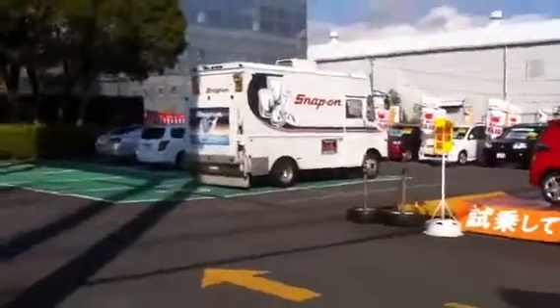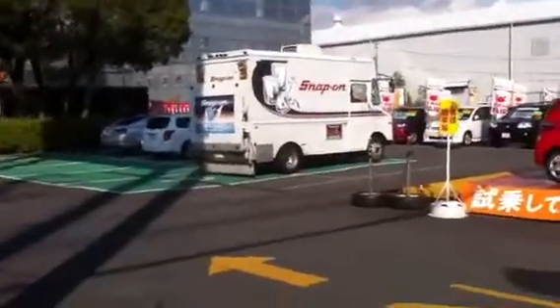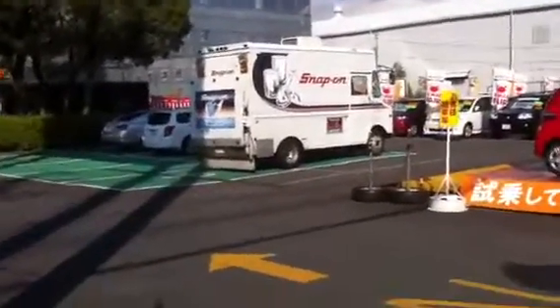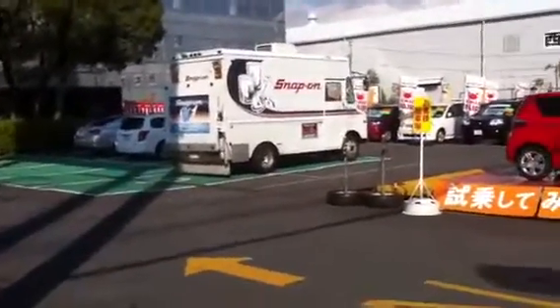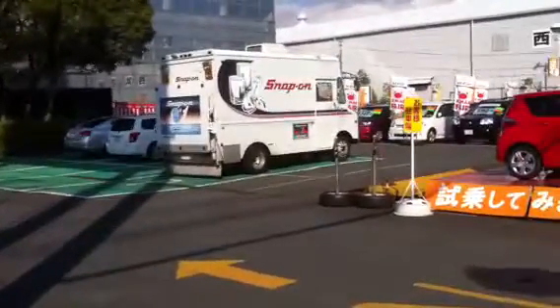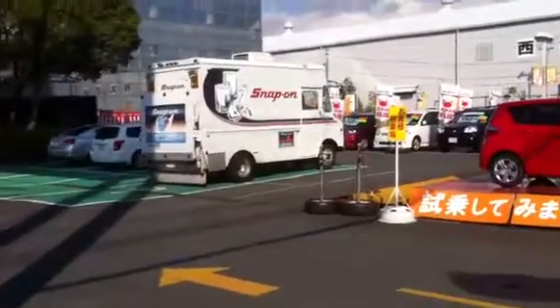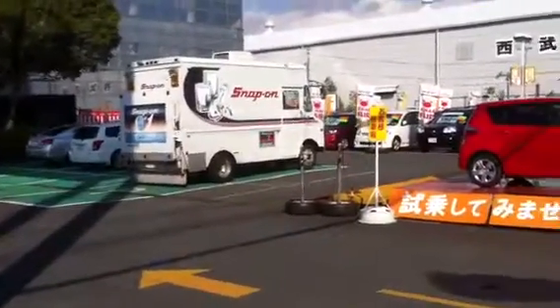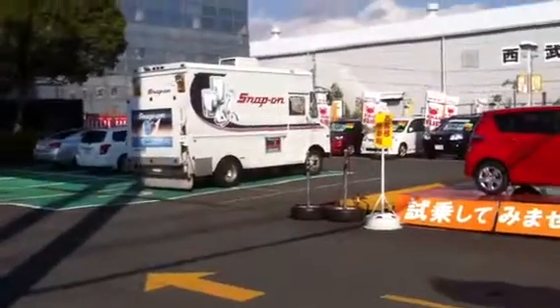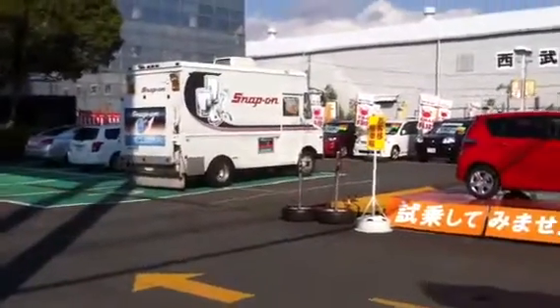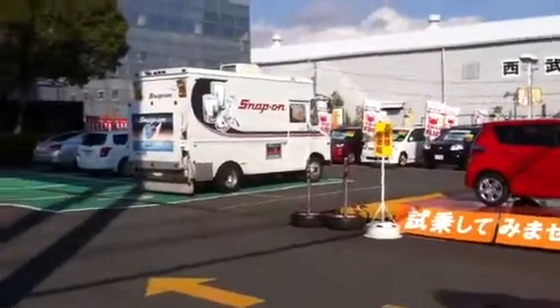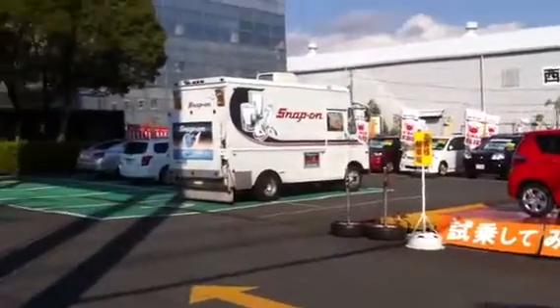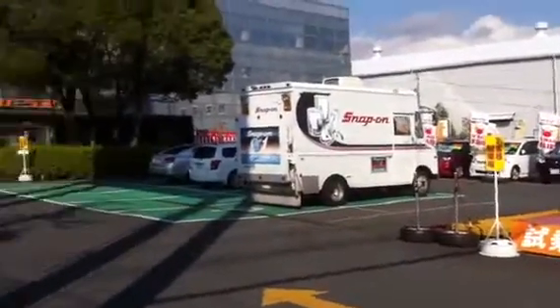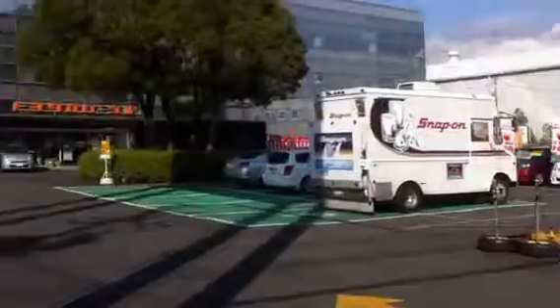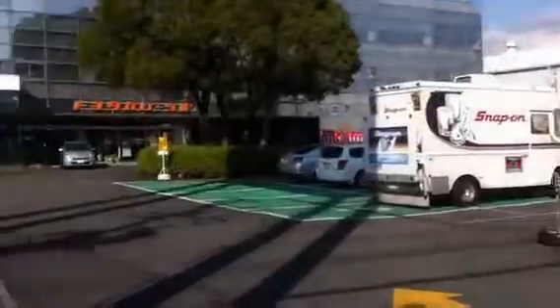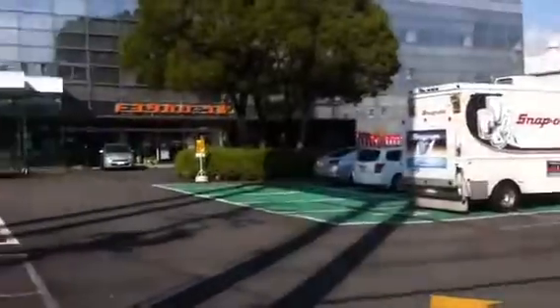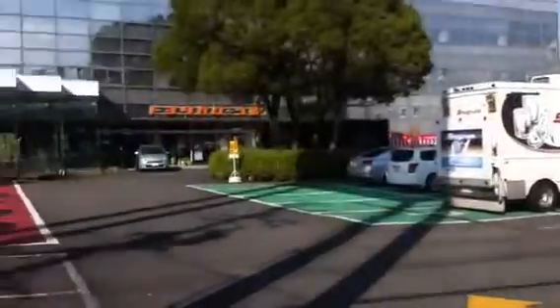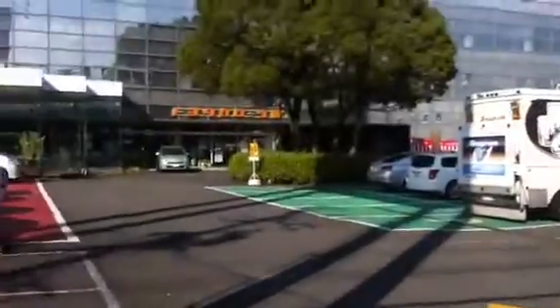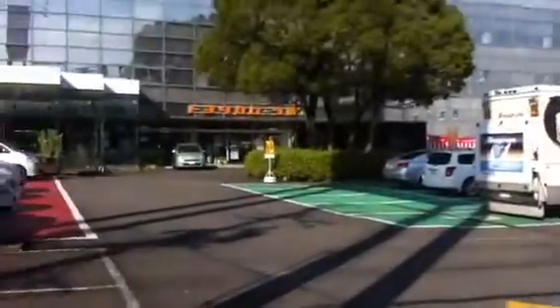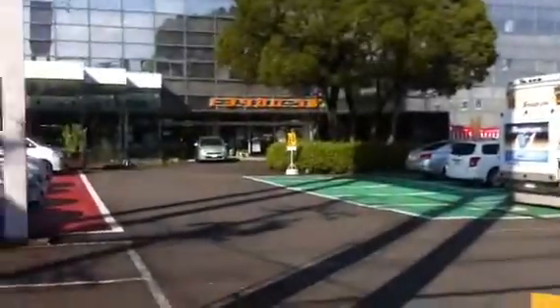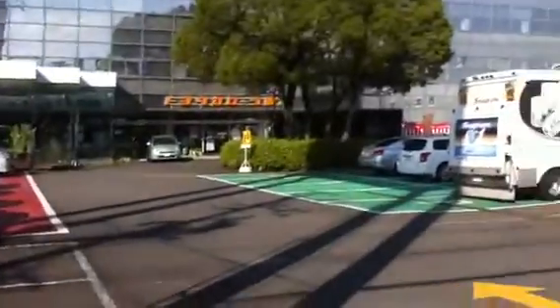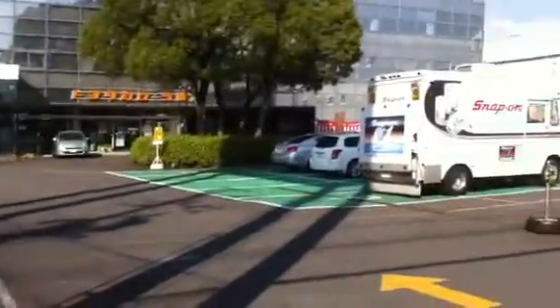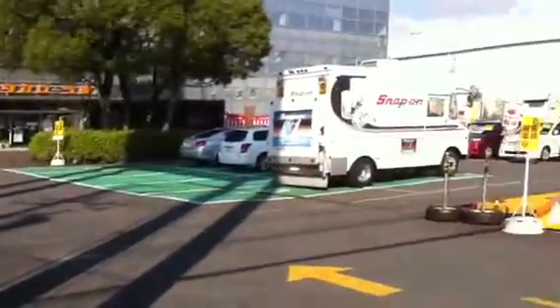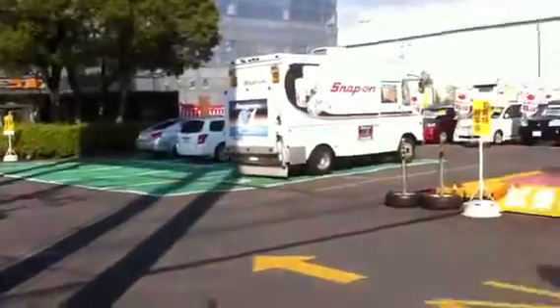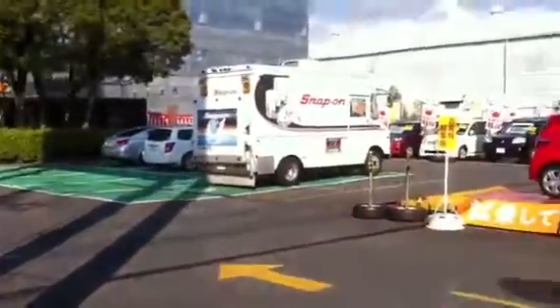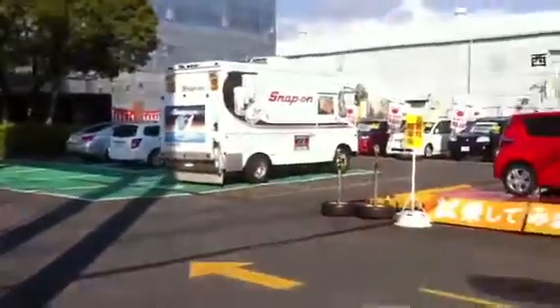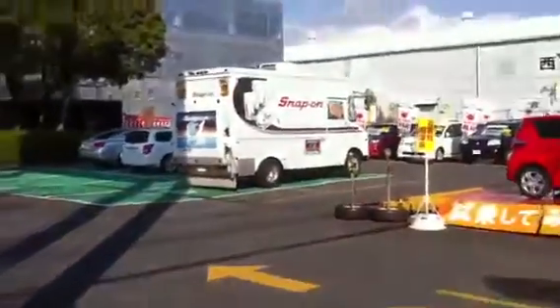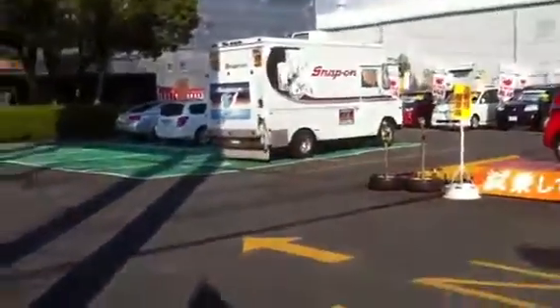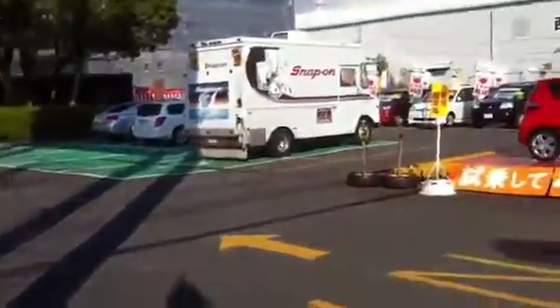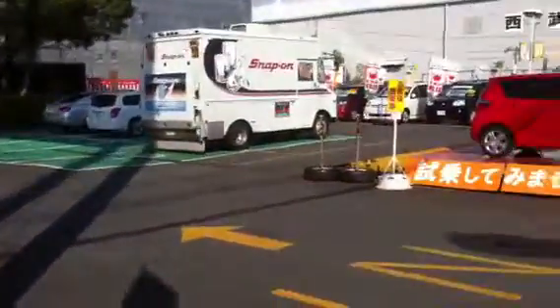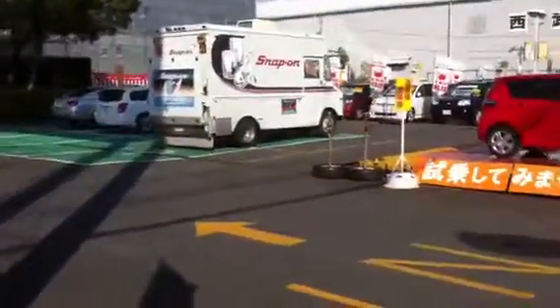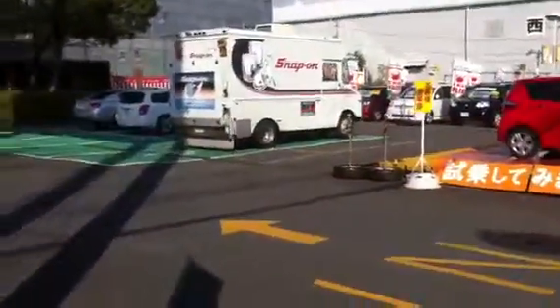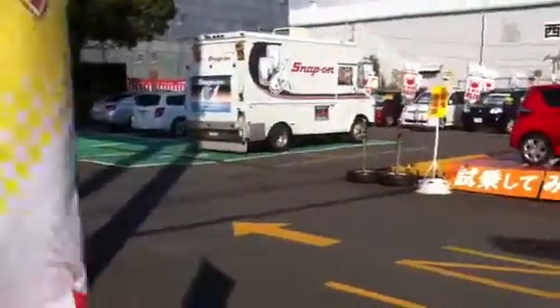Wow. It's a much smaller van than we would have in the States, but there it is nonetheless. Cool.